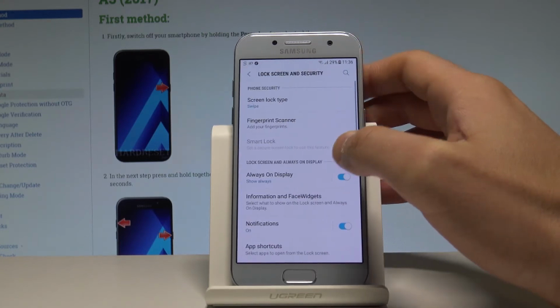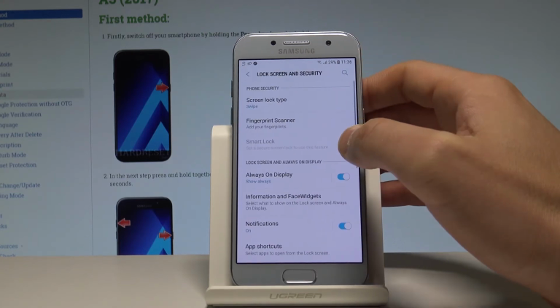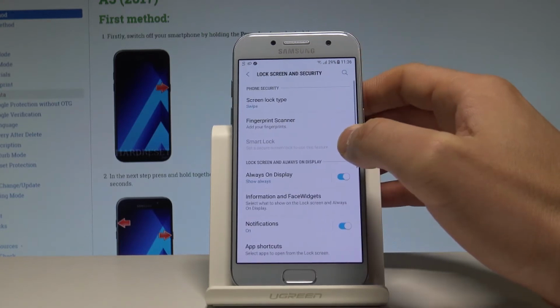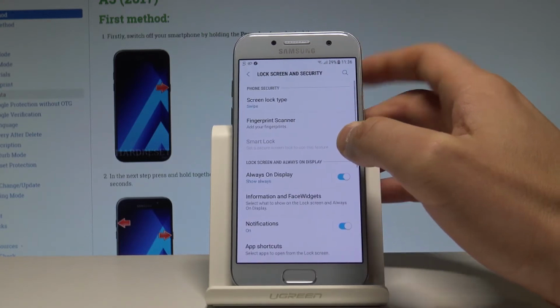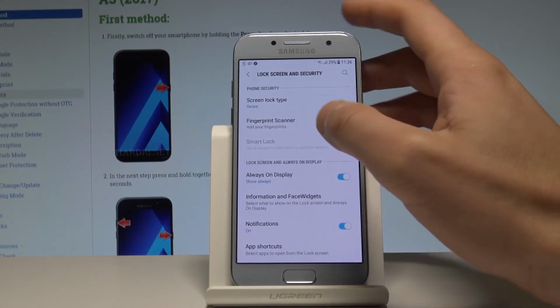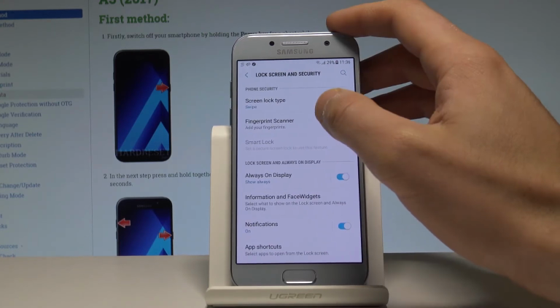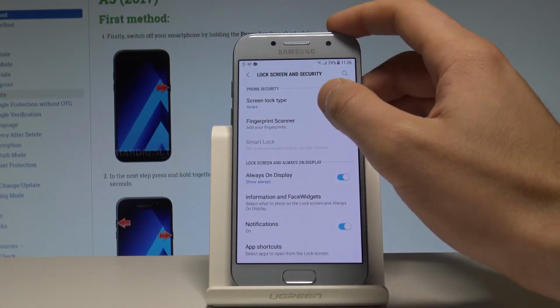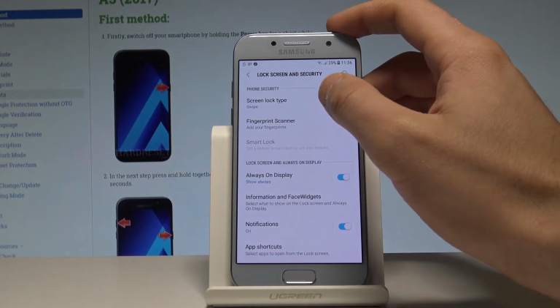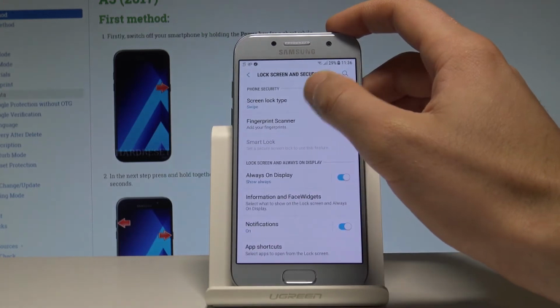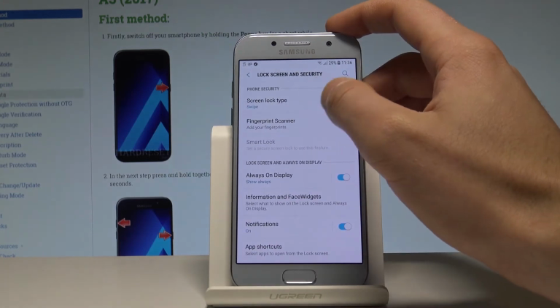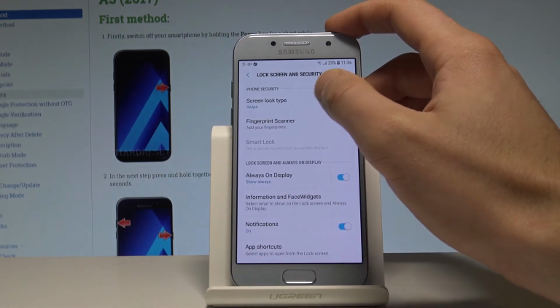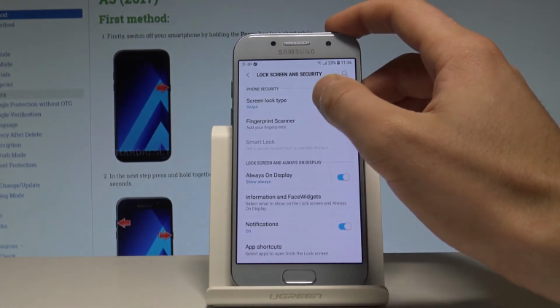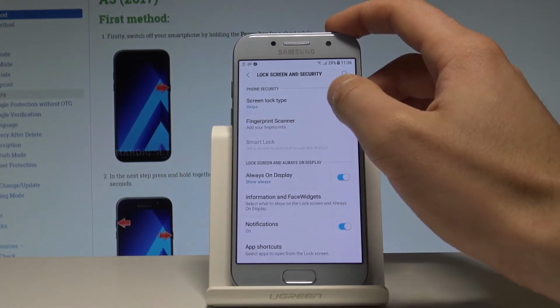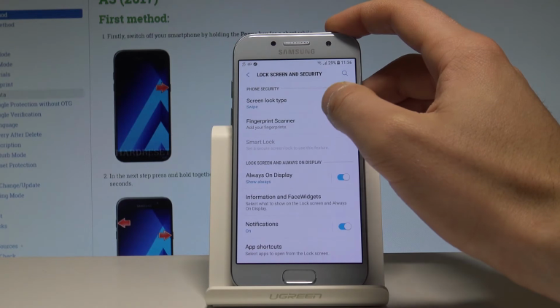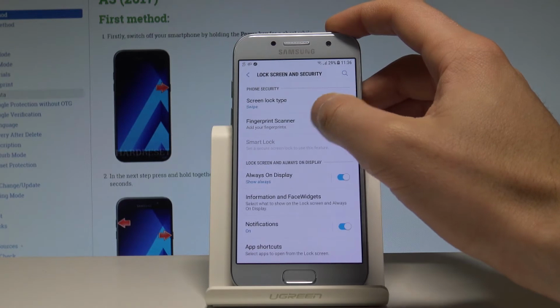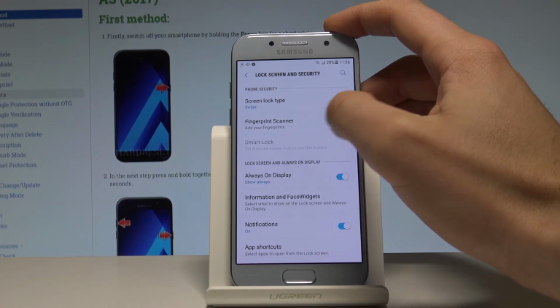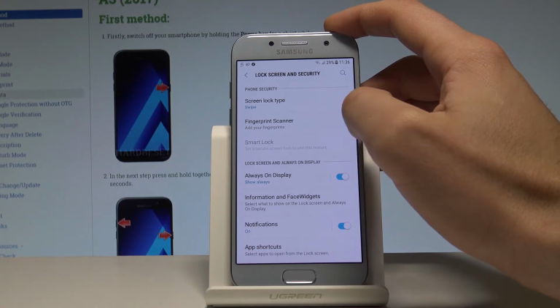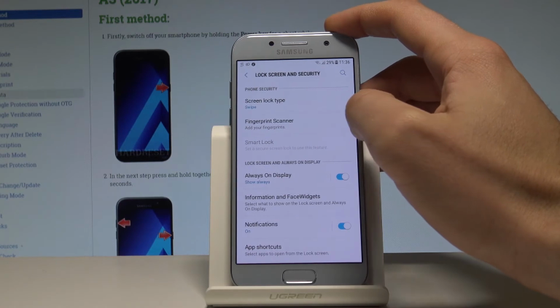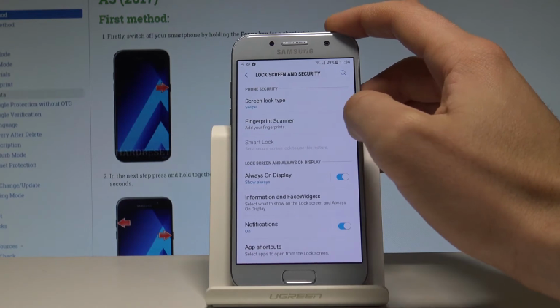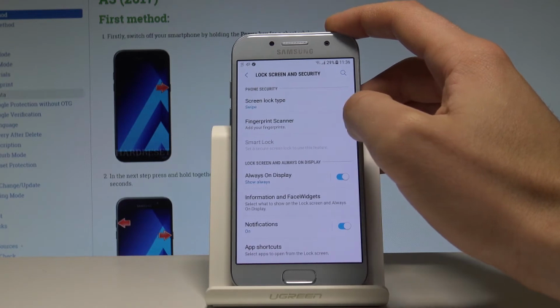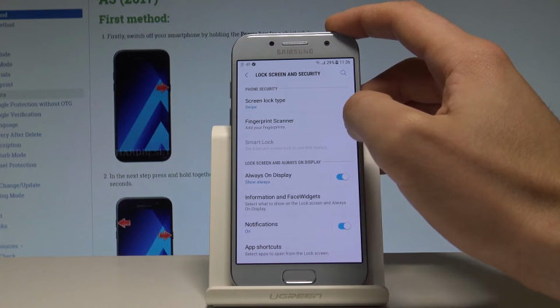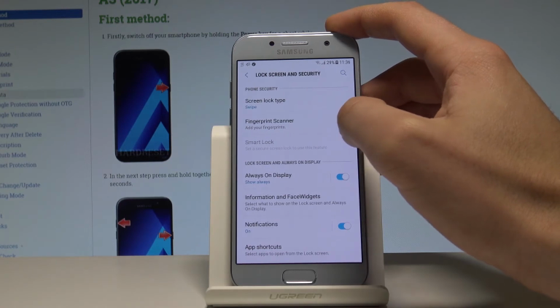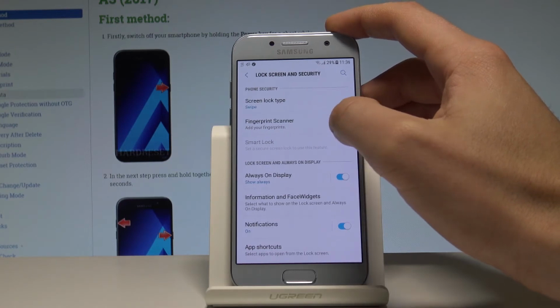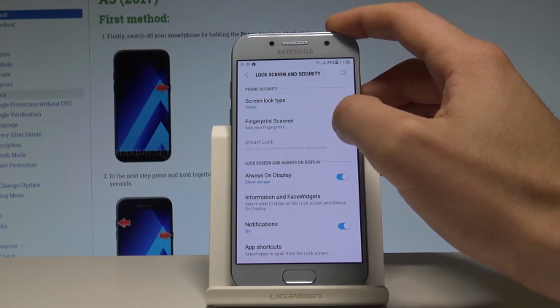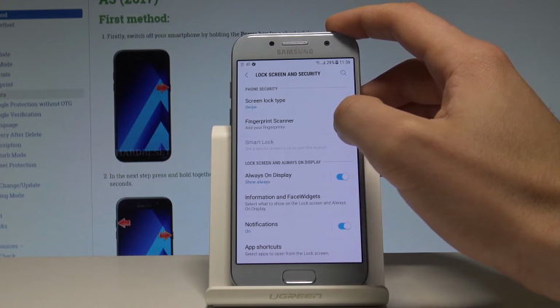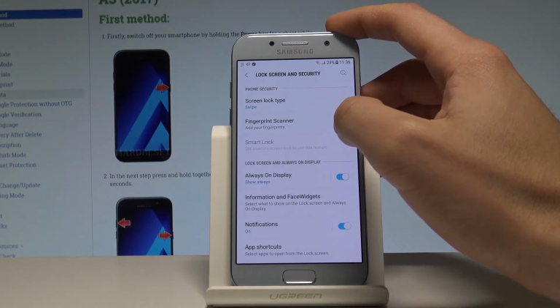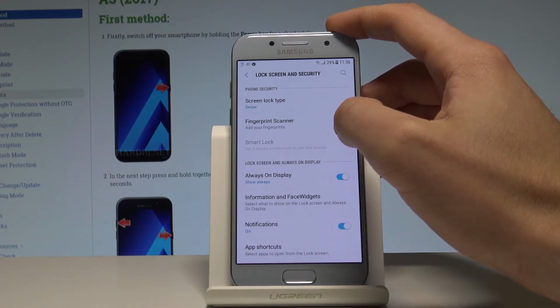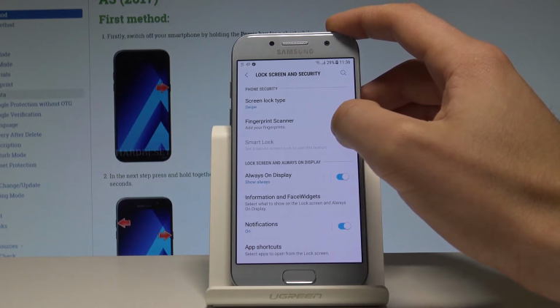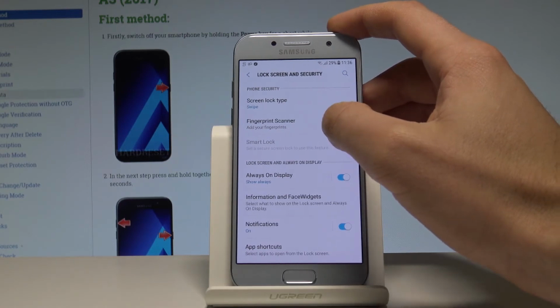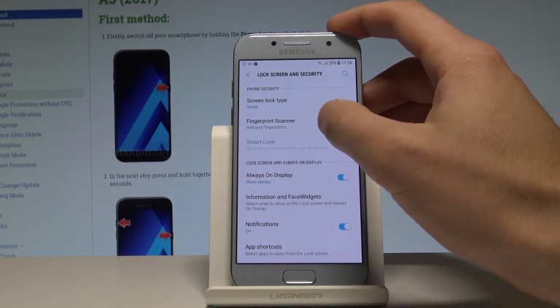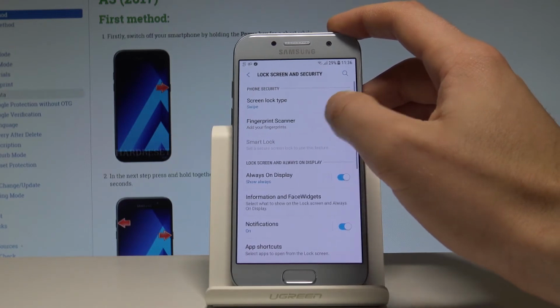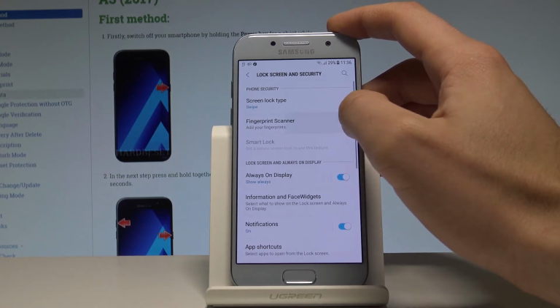As you can see, you can choose your screen lock type, or you can choose the fingerprint scanner. In my case, let me choose the fingerprint.